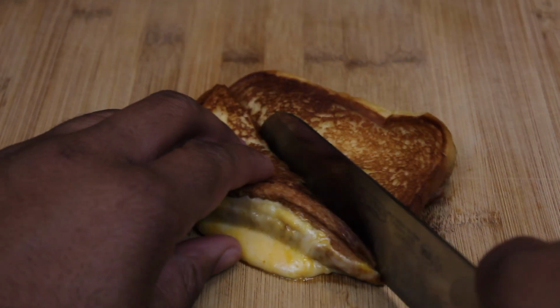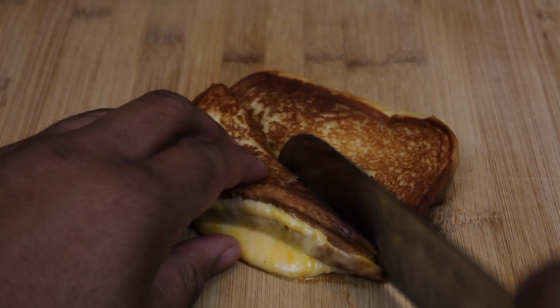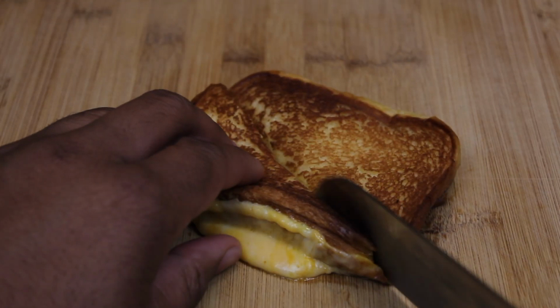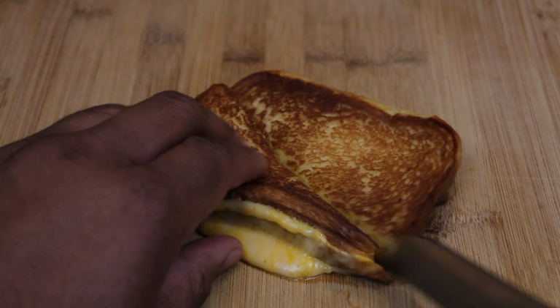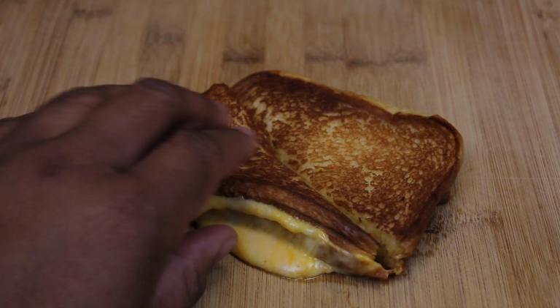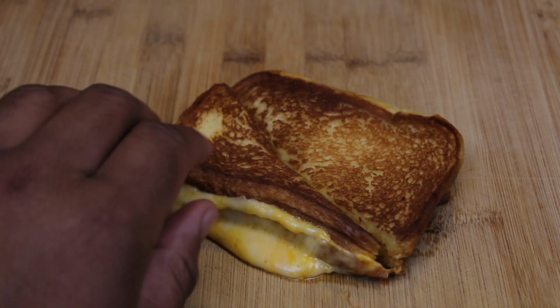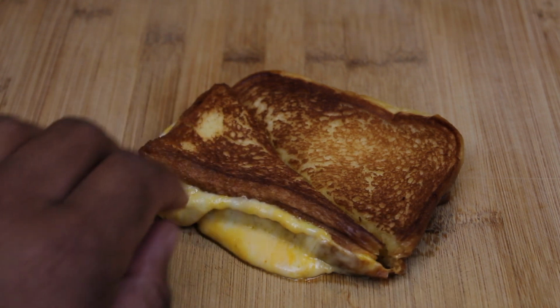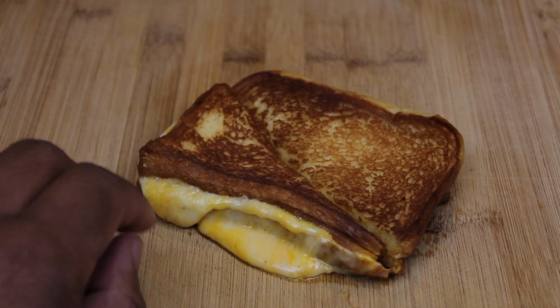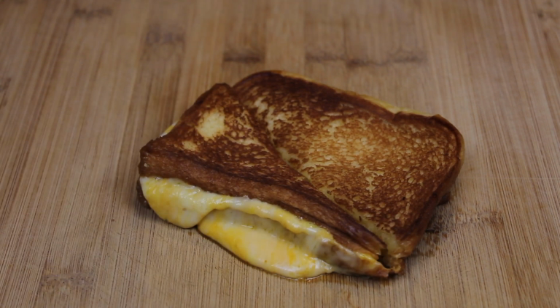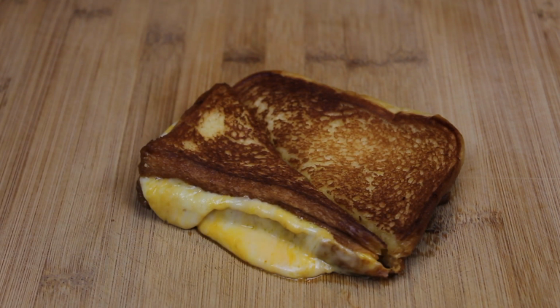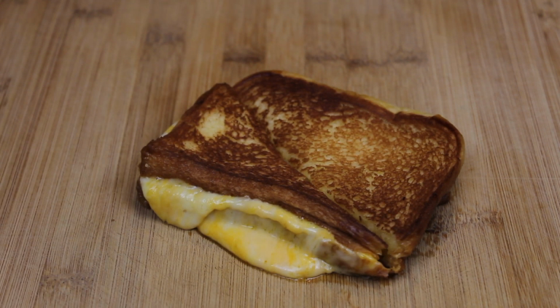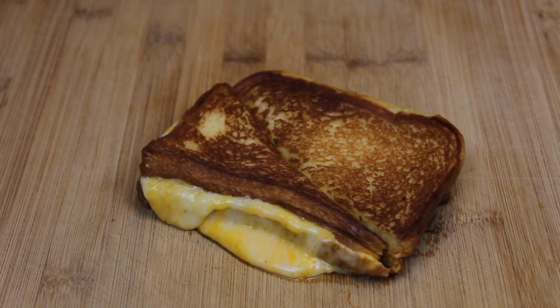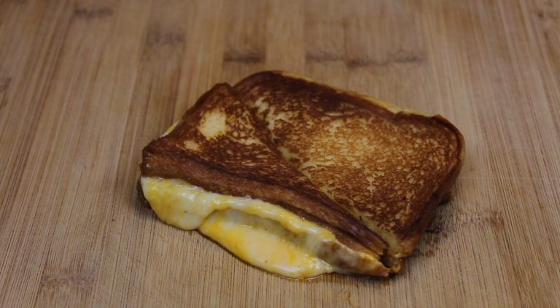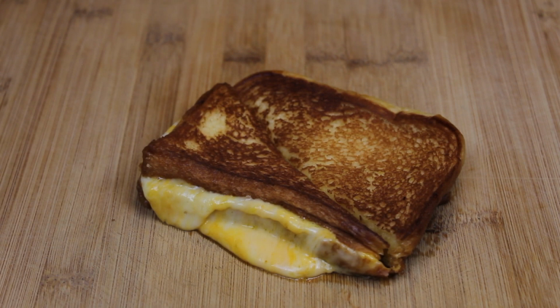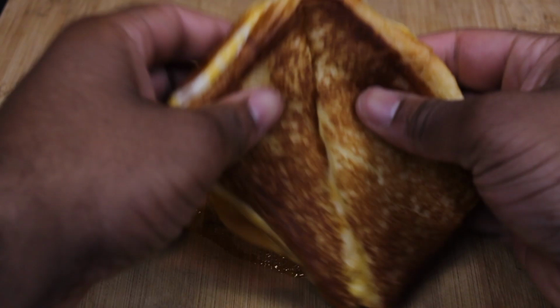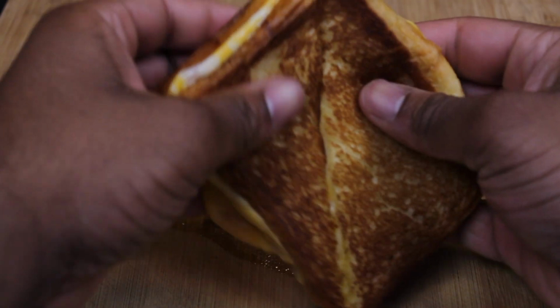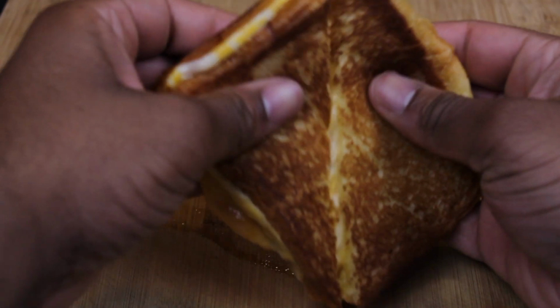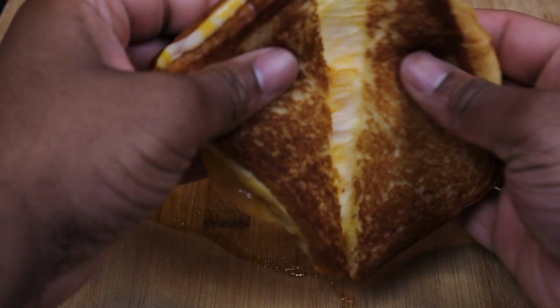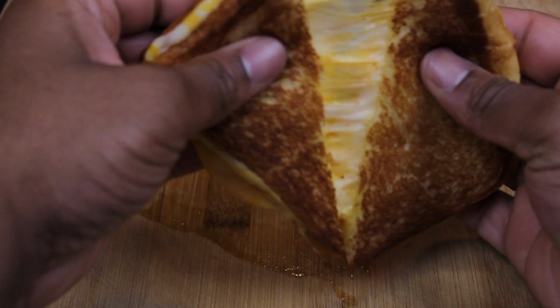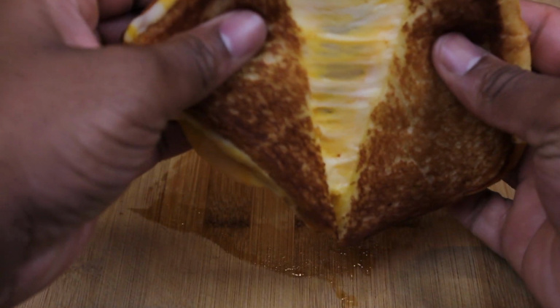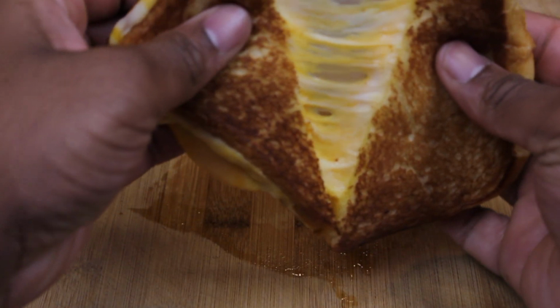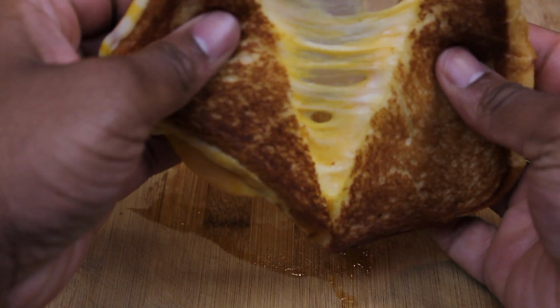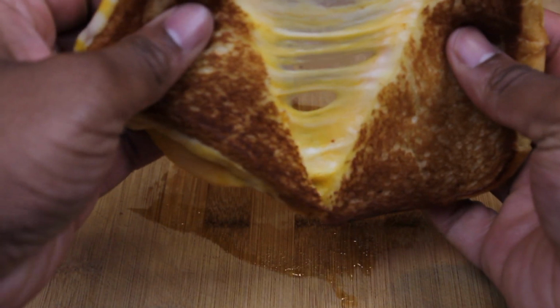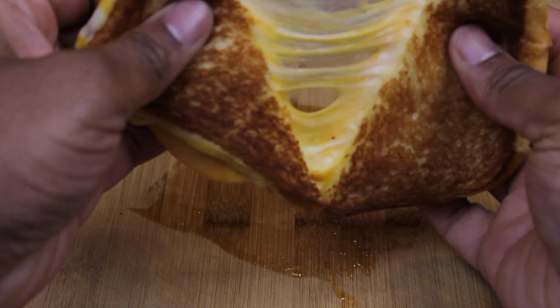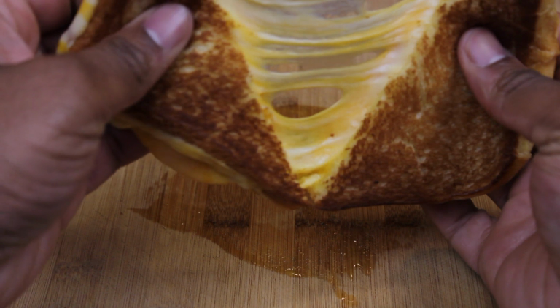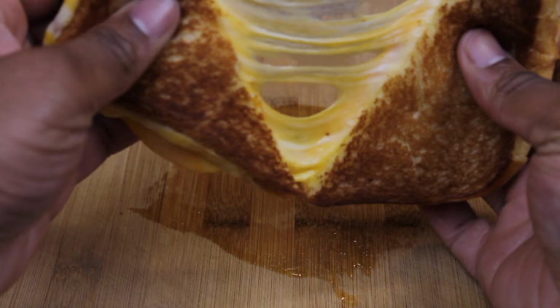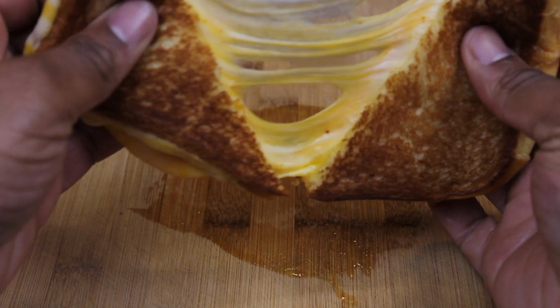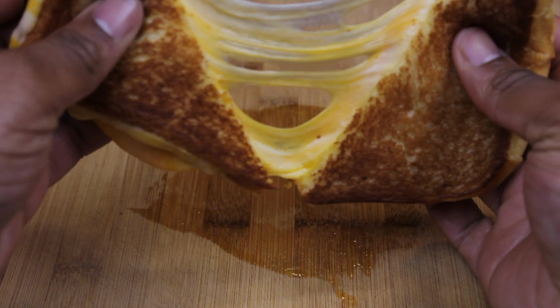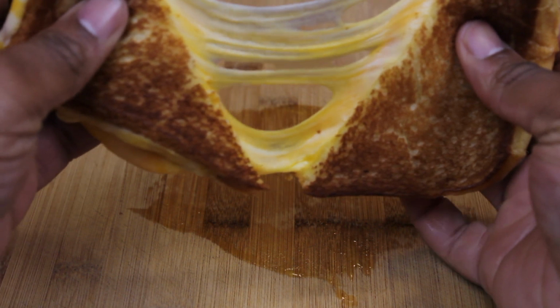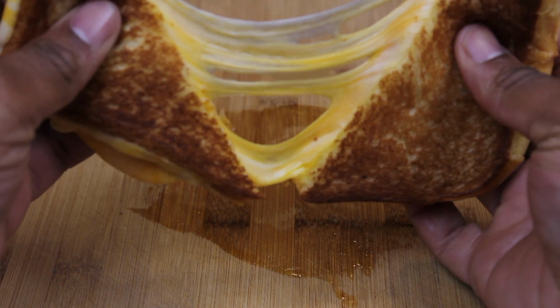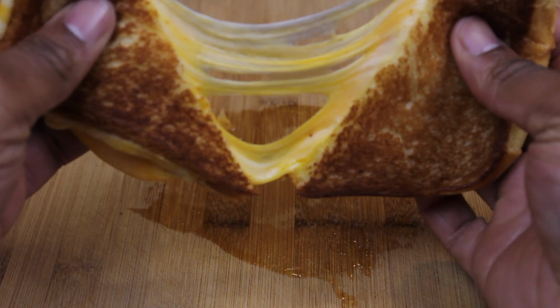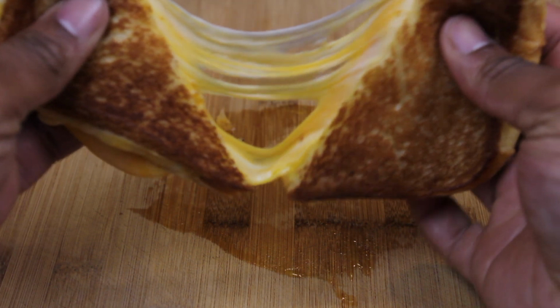Afterwards, just cut the sandwich and enjoy it however you want — eat it whole or cut it in half. Enjoy!